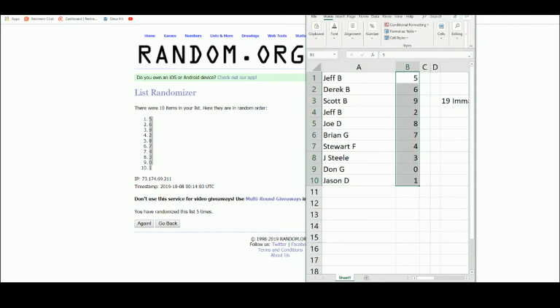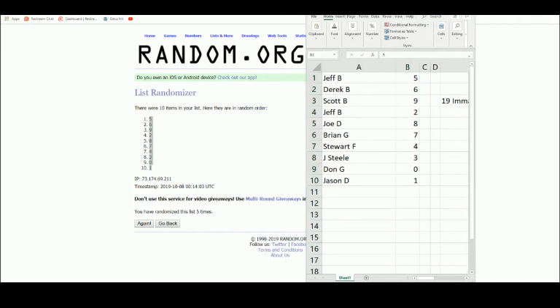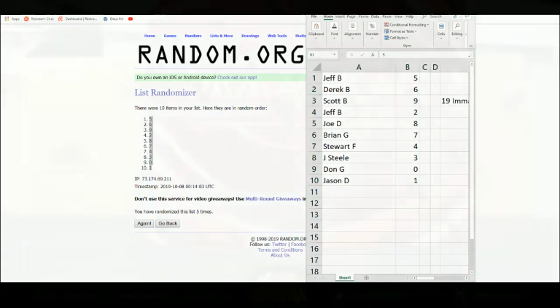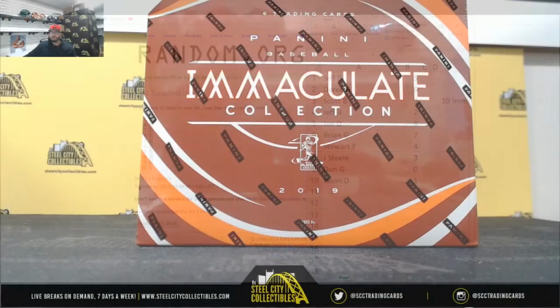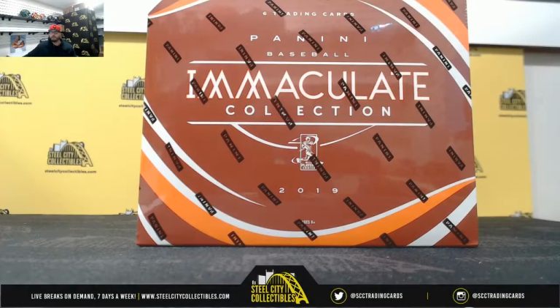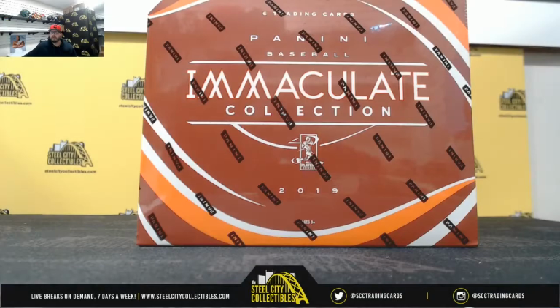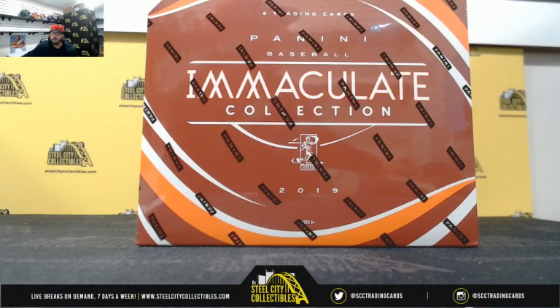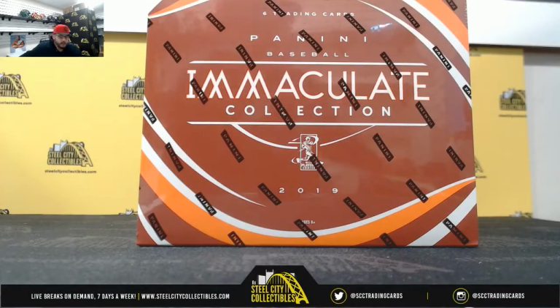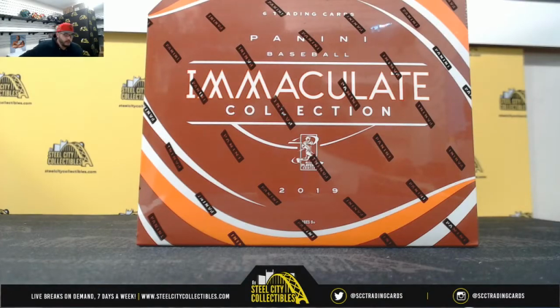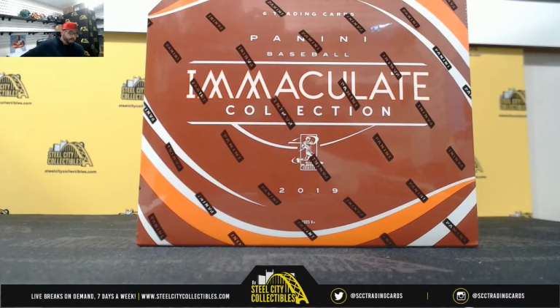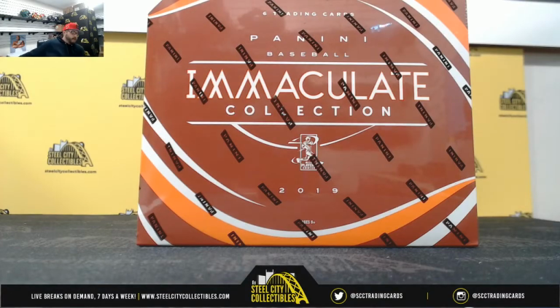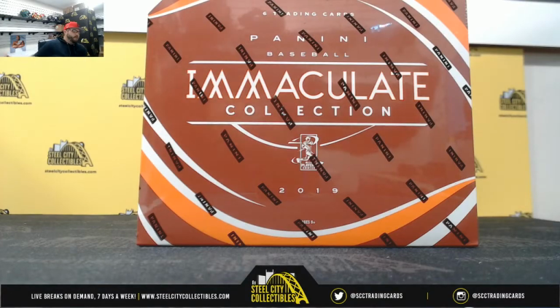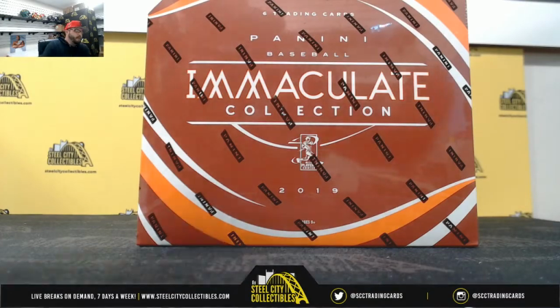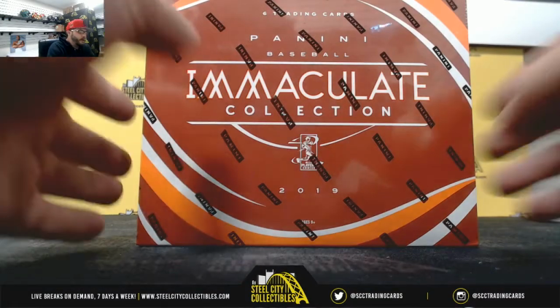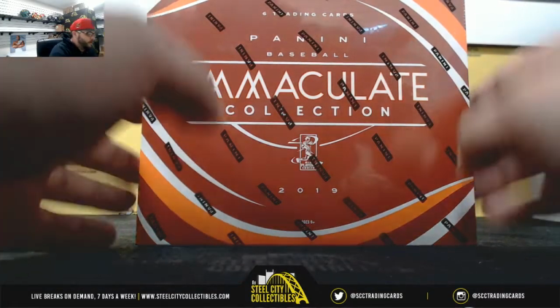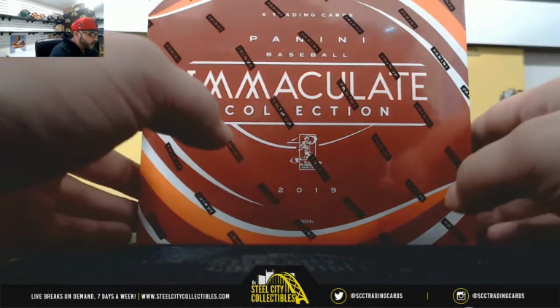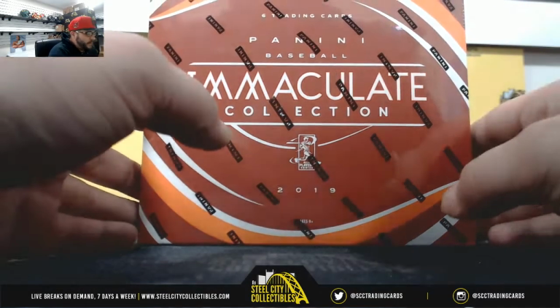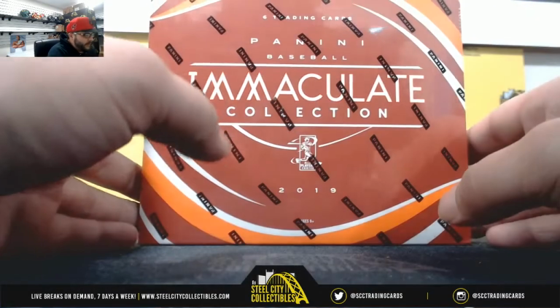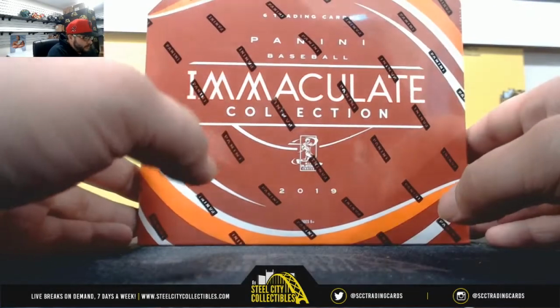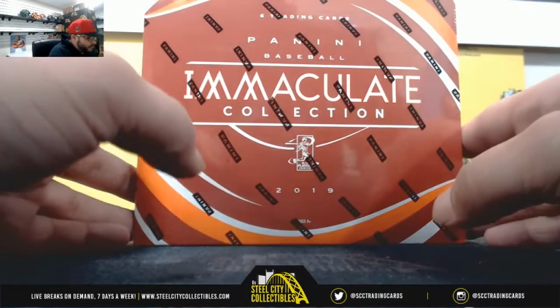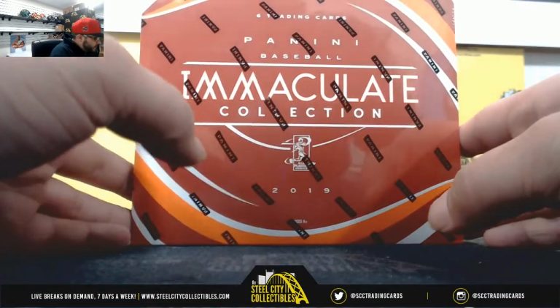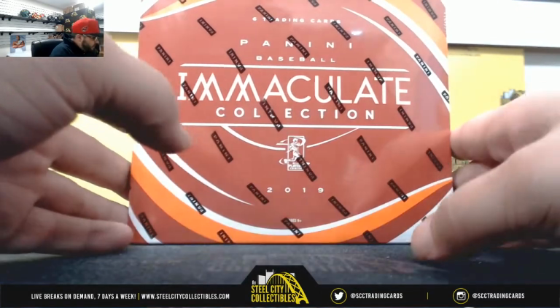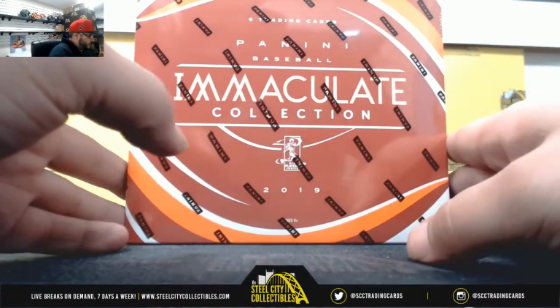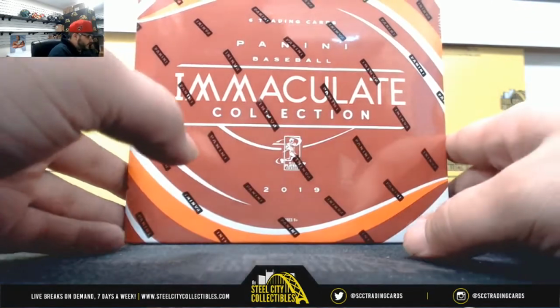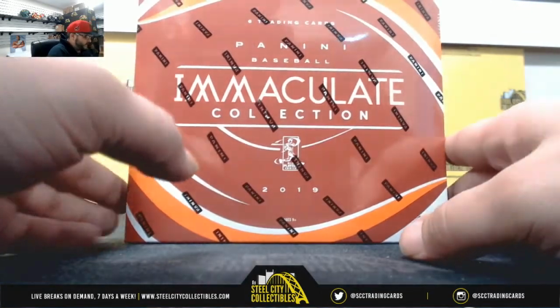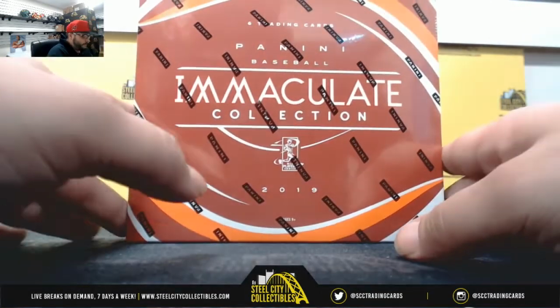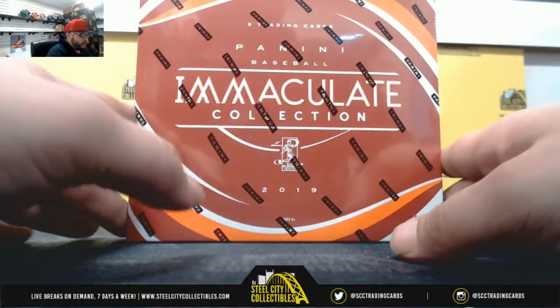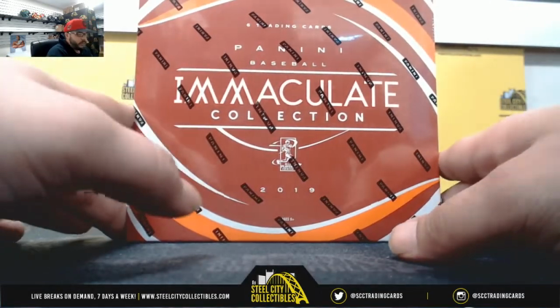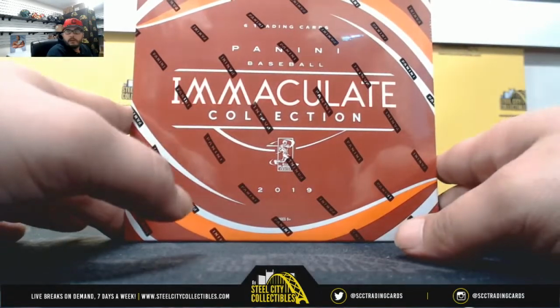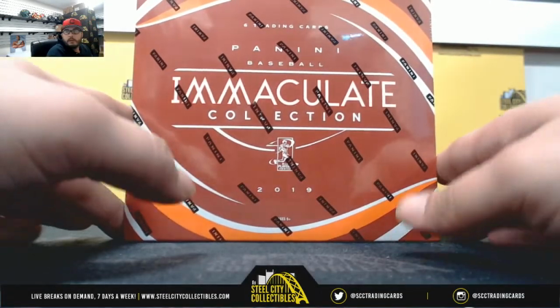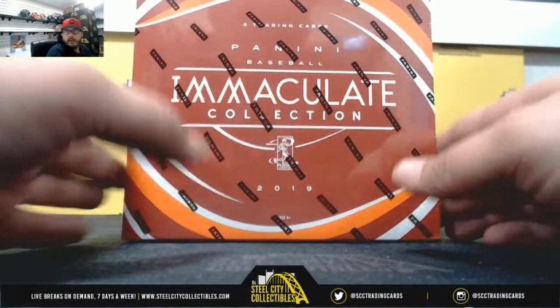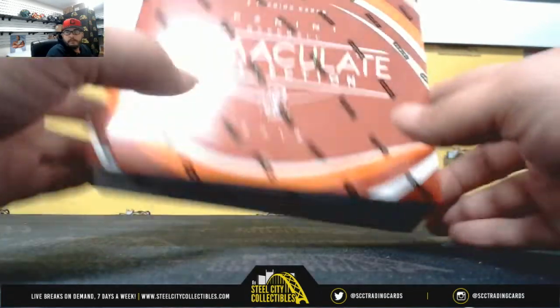Here we go, one box of Immaculate Baseball 2019. Good luck, everybody.